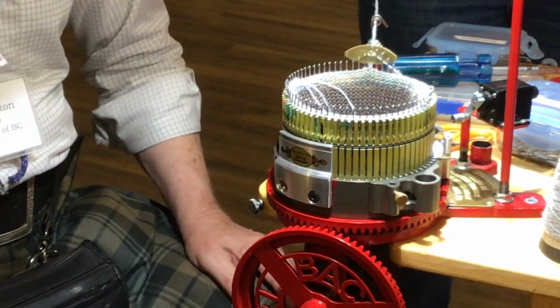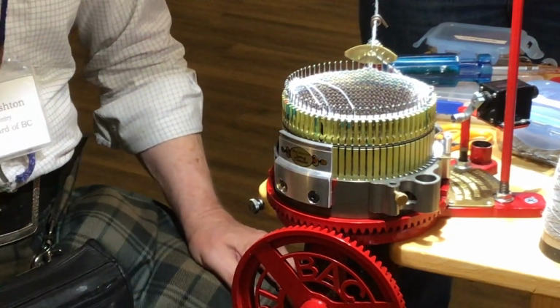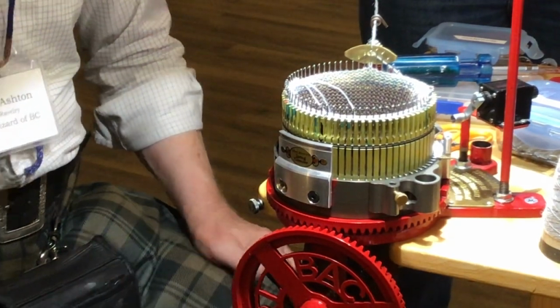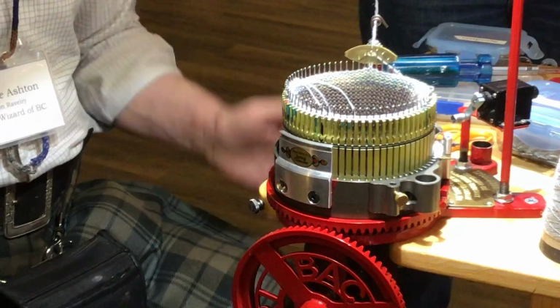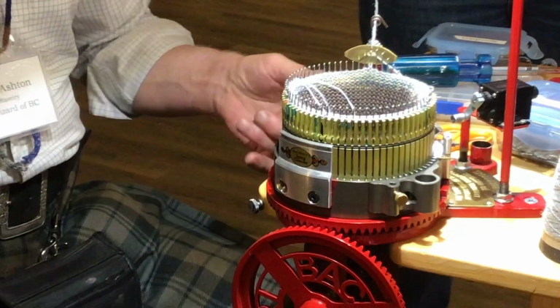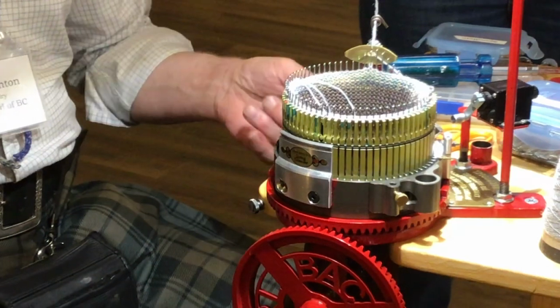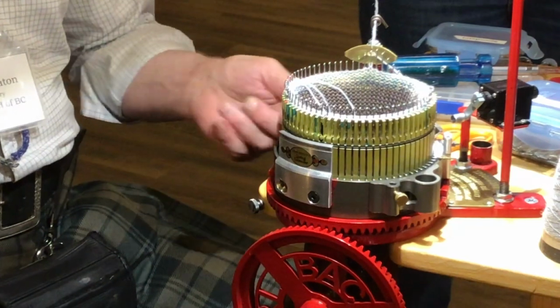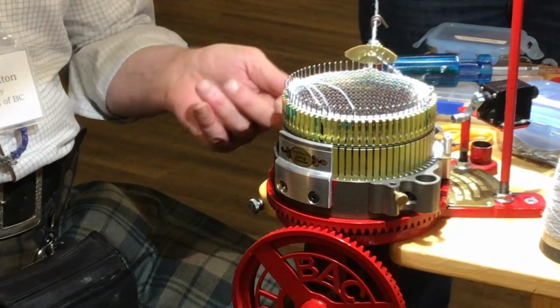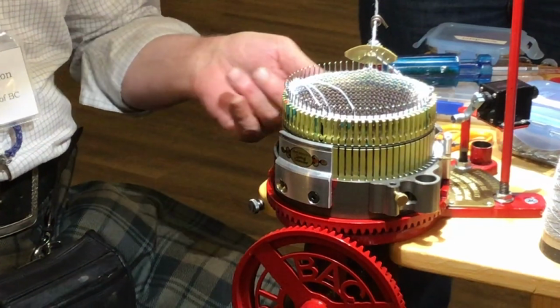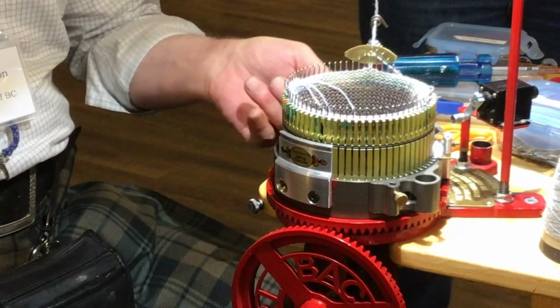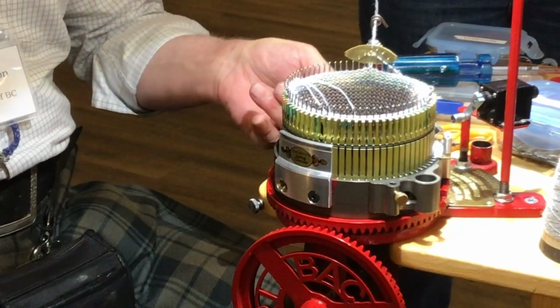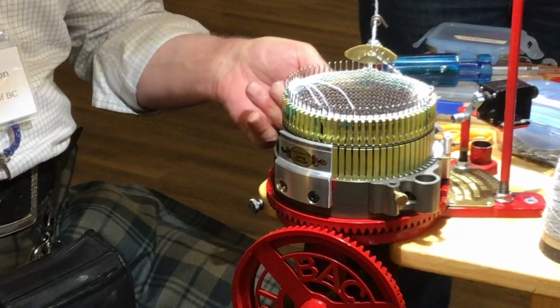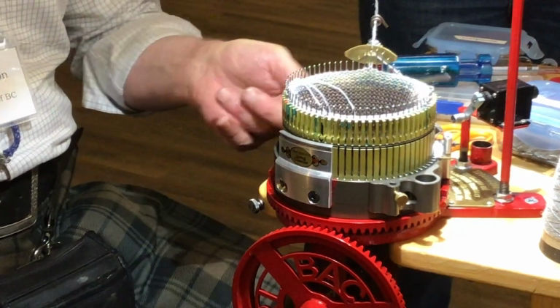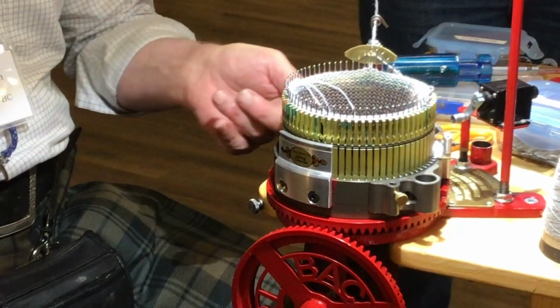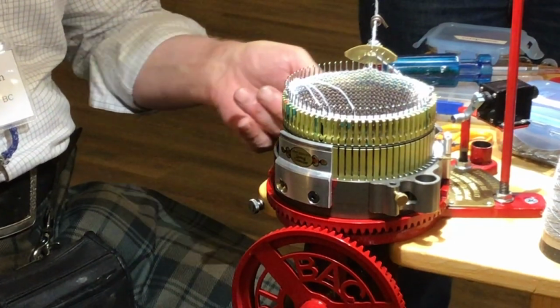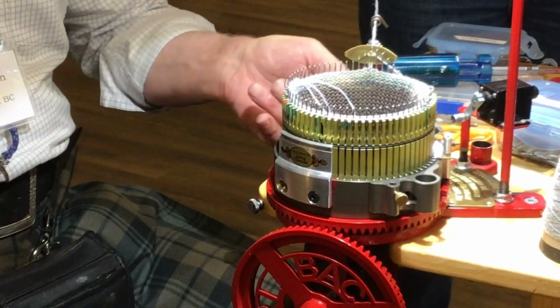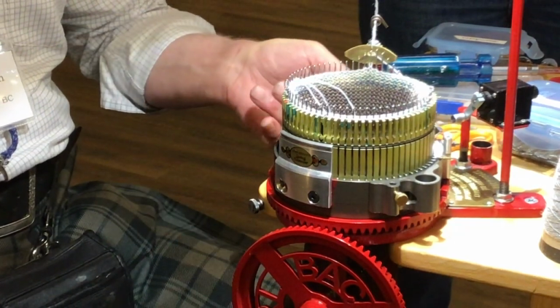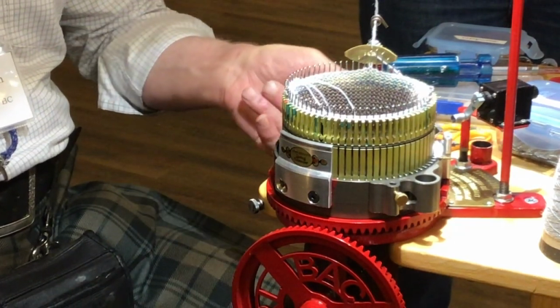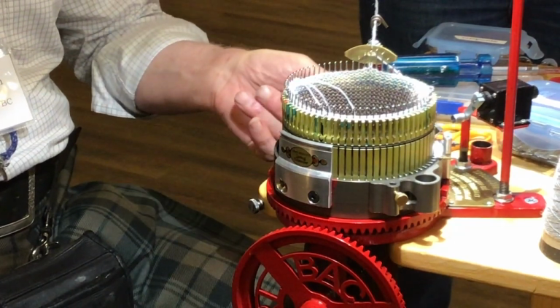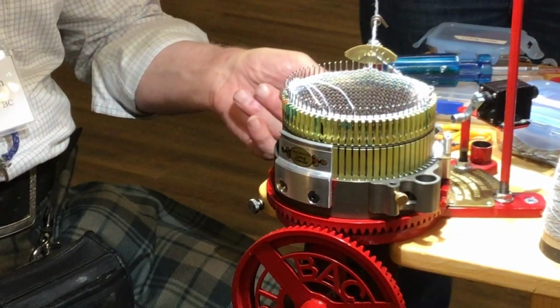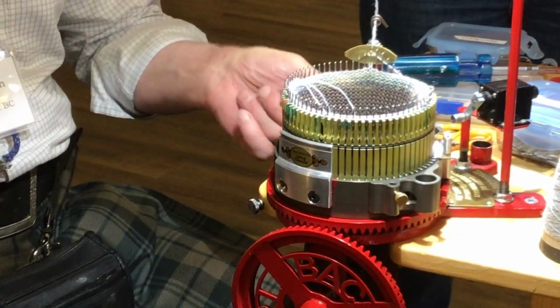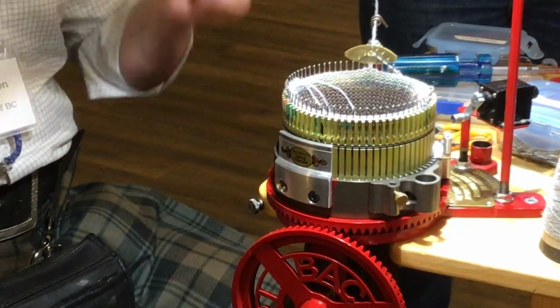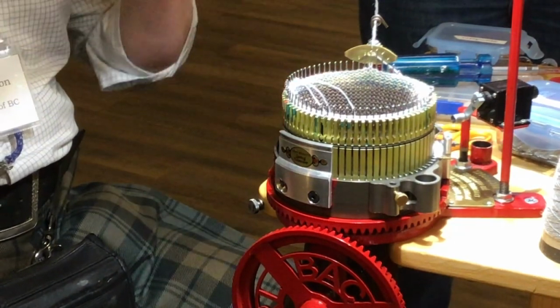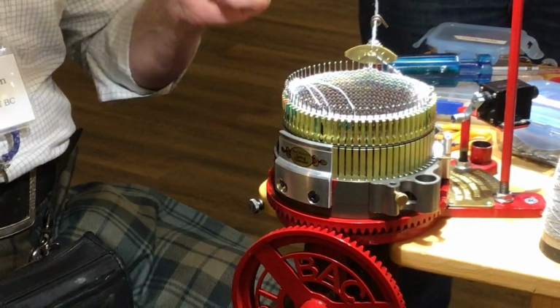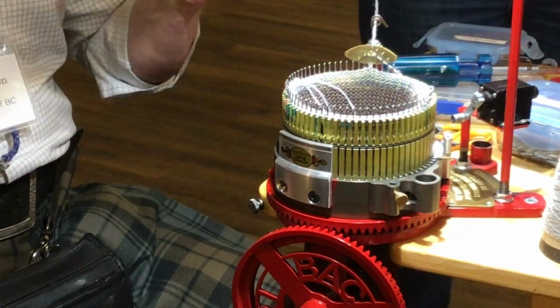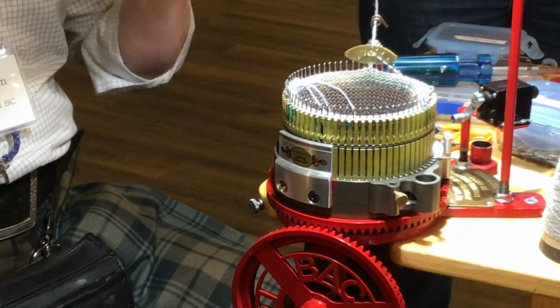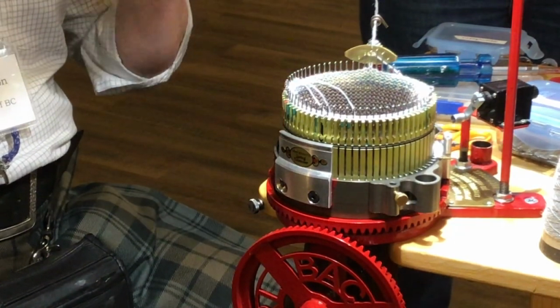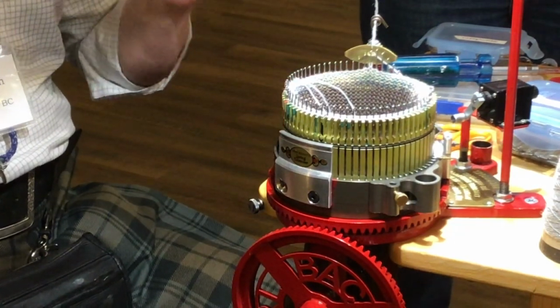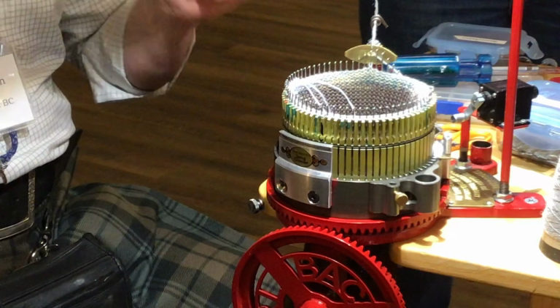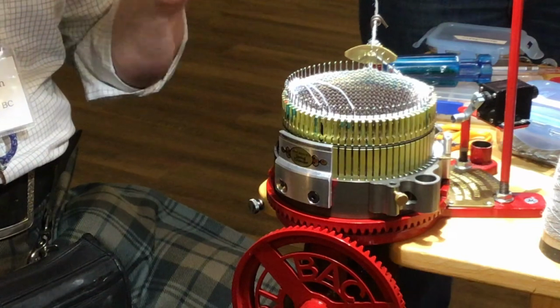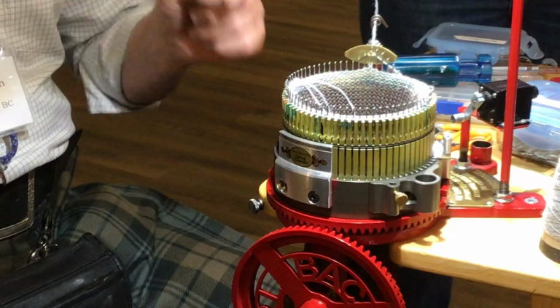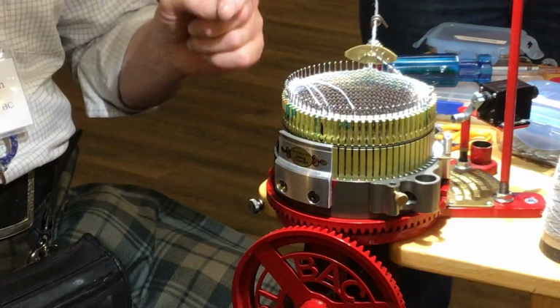So it's a digital counter with a micro switch.